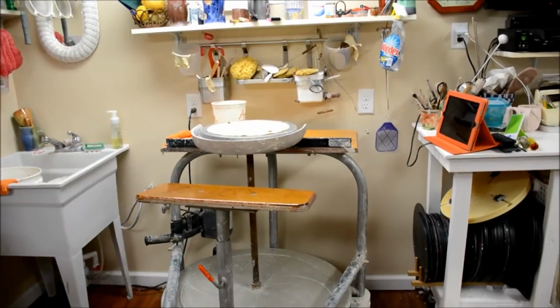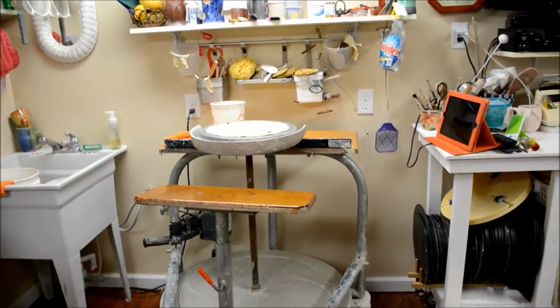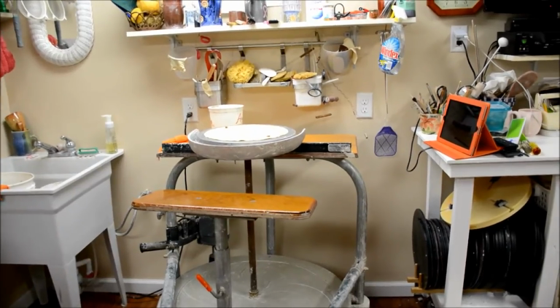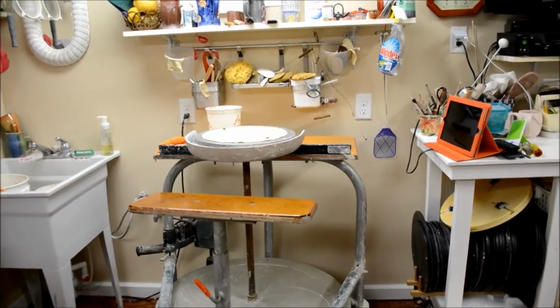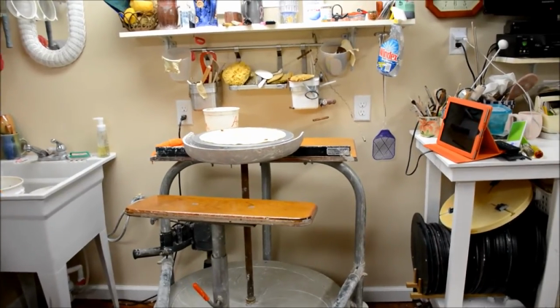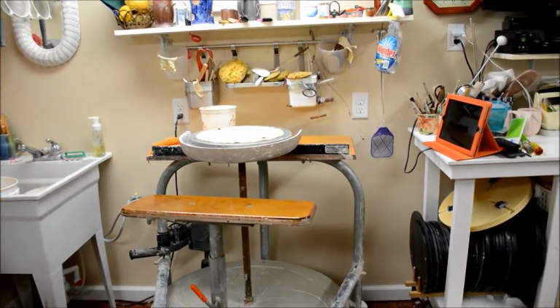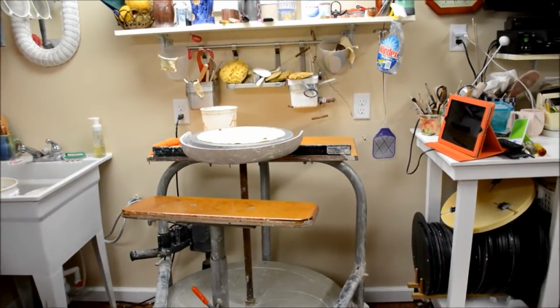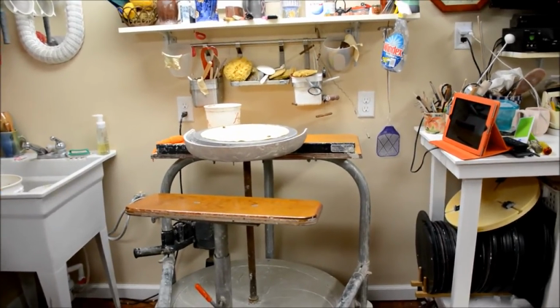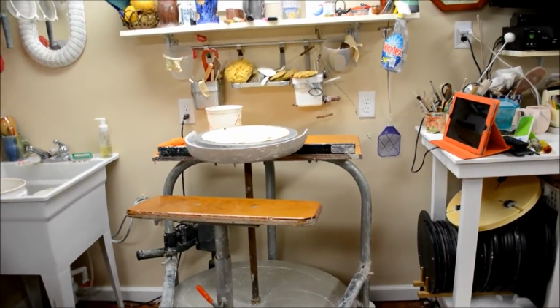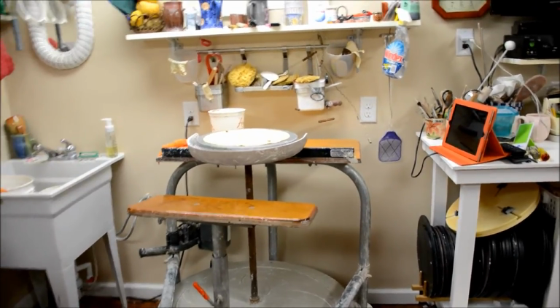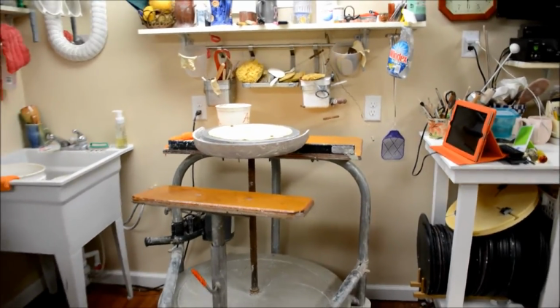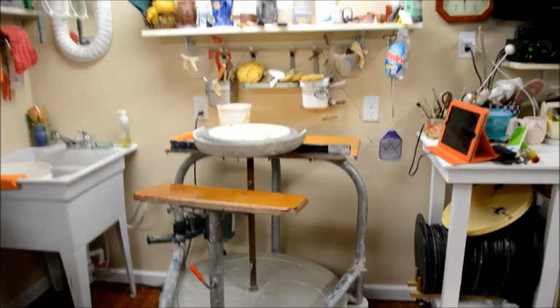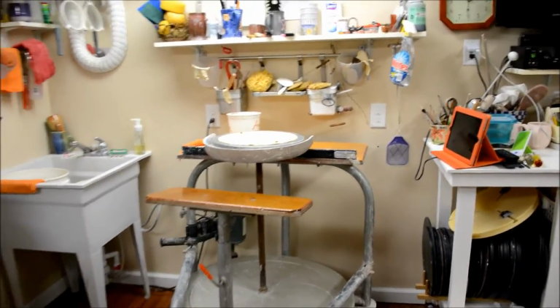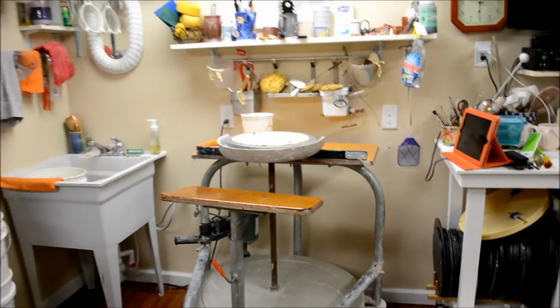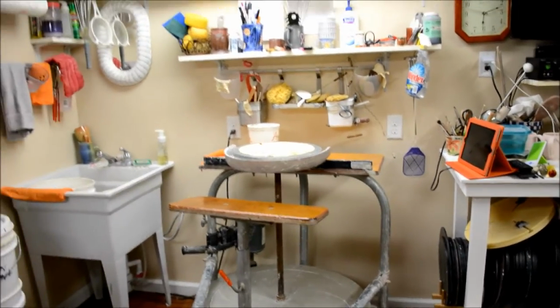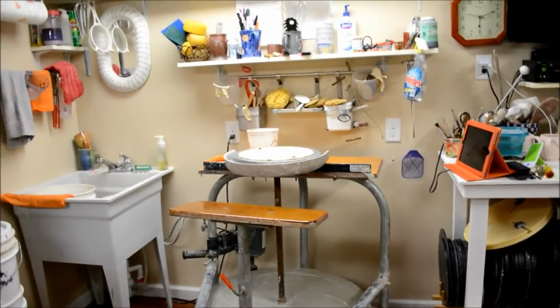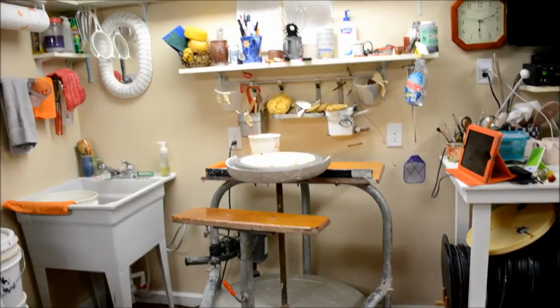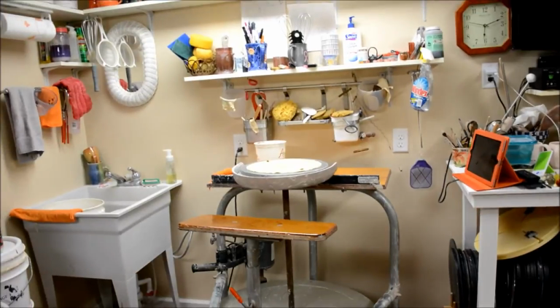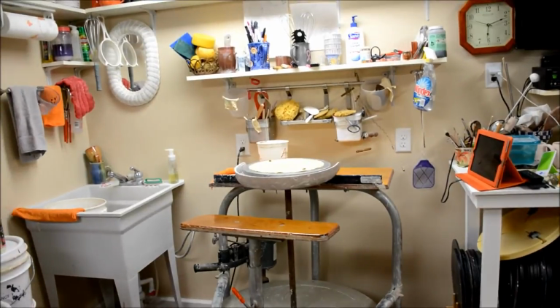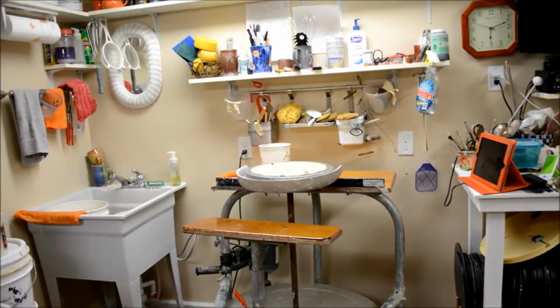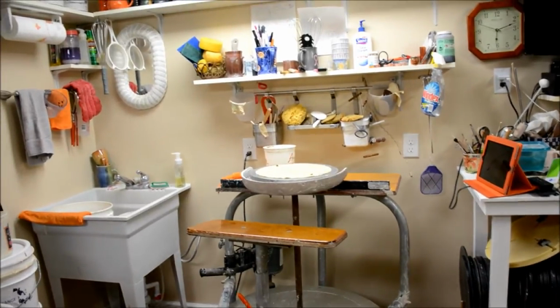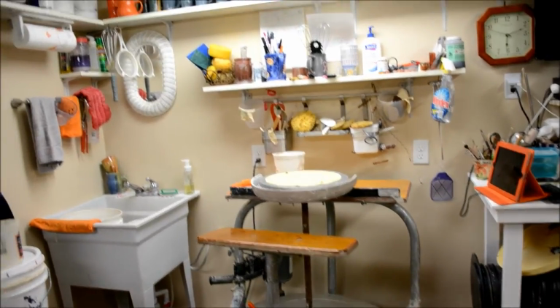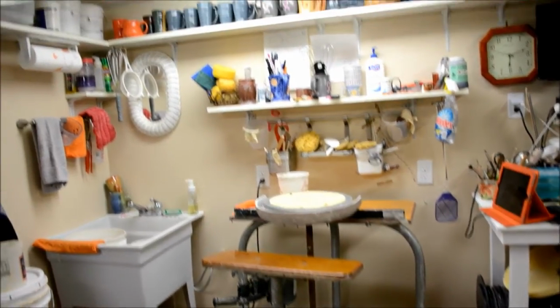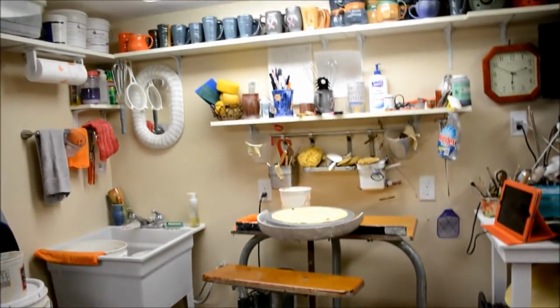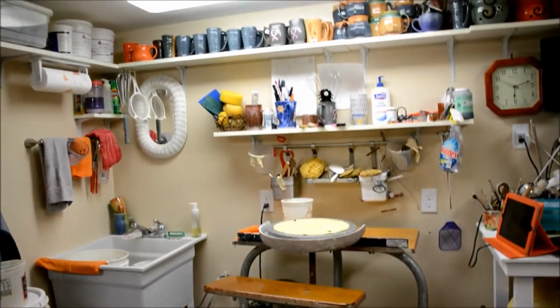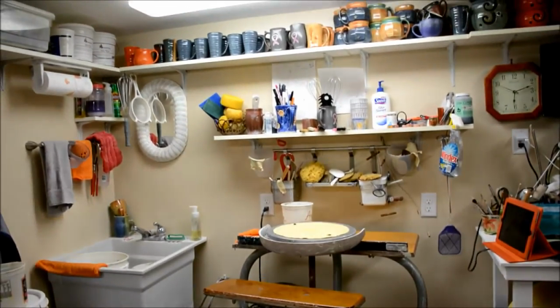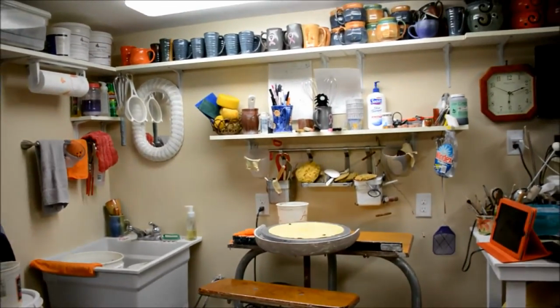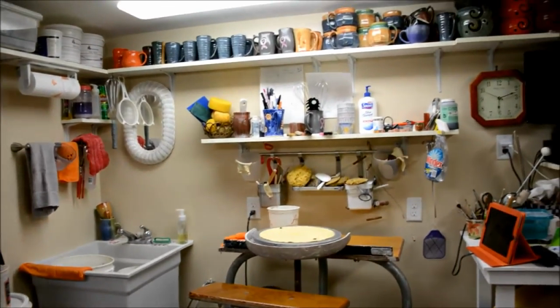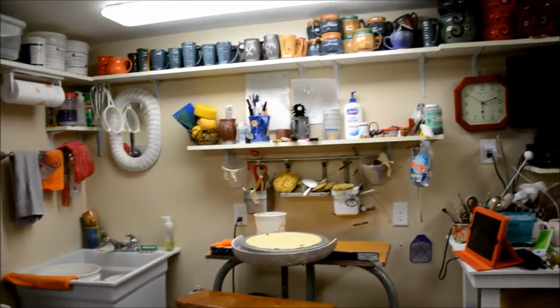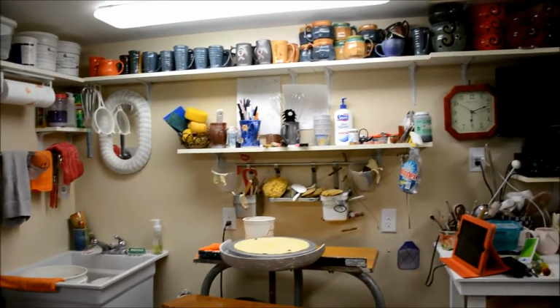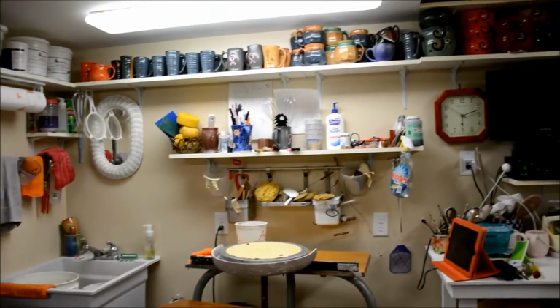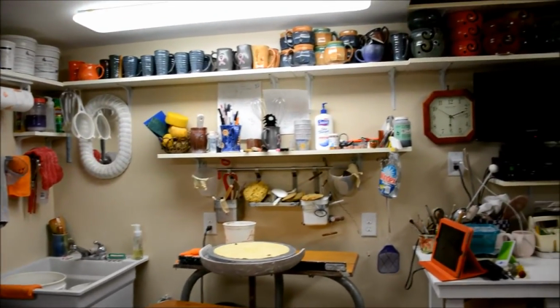Welcome to my studio. This is my little nook in my basement where I work.